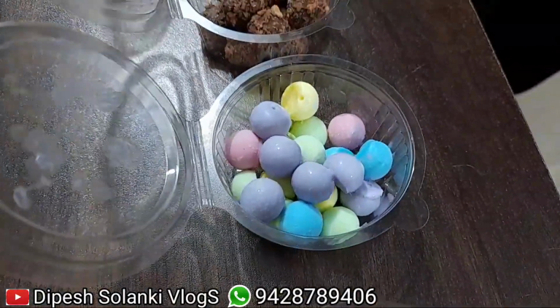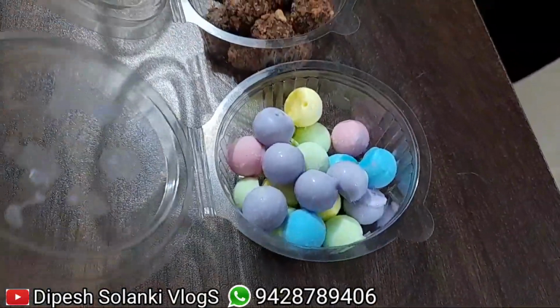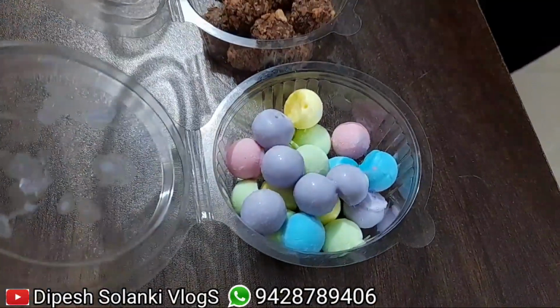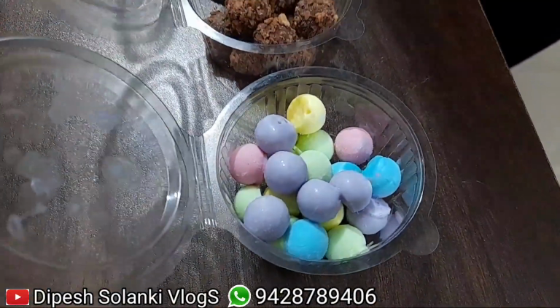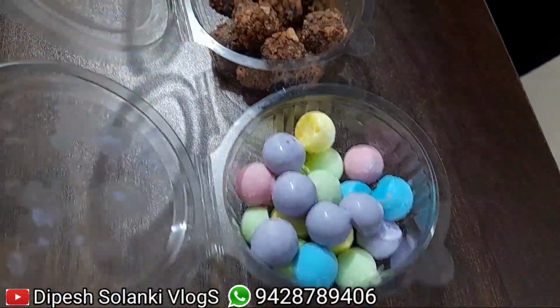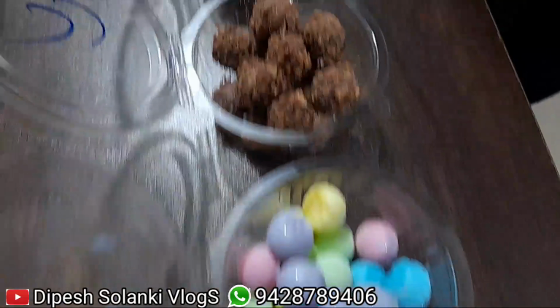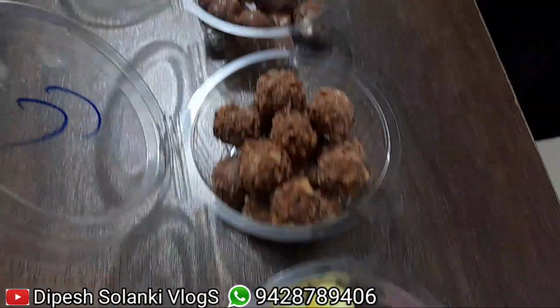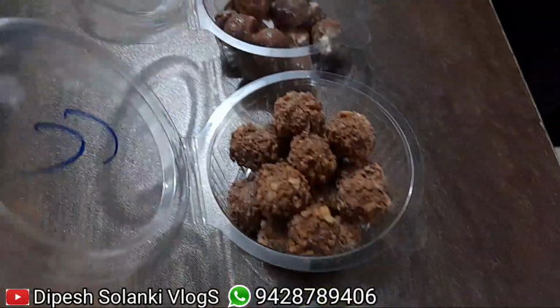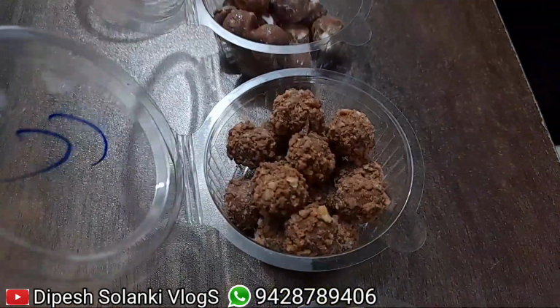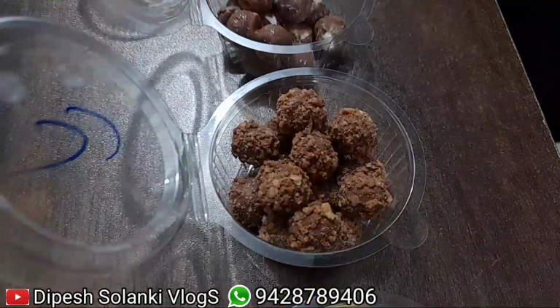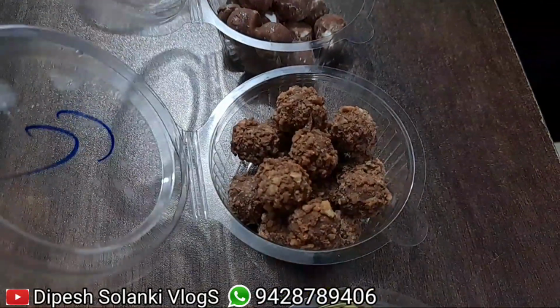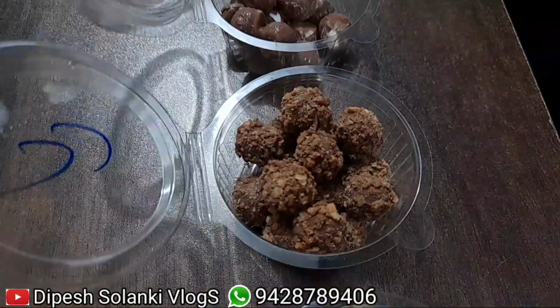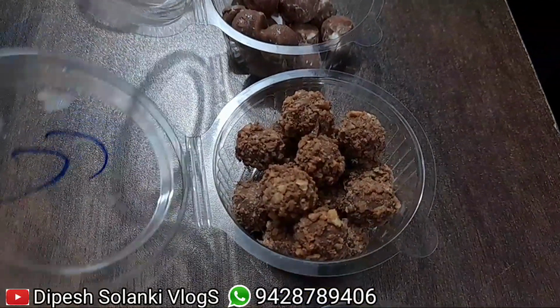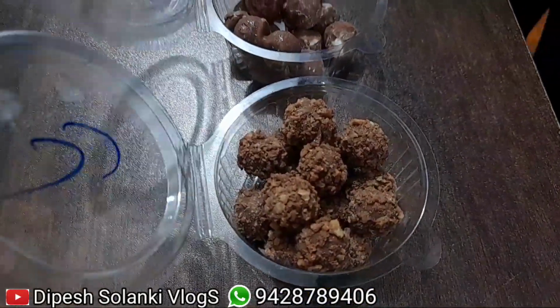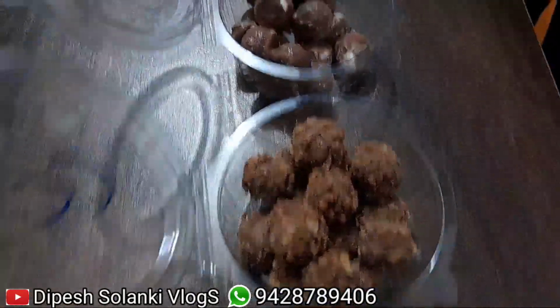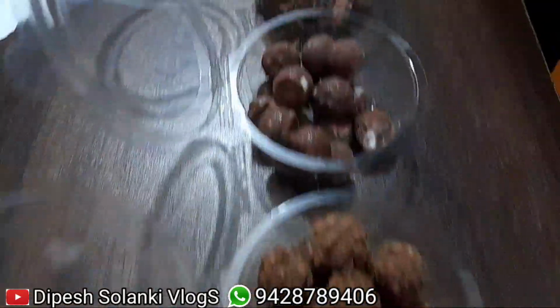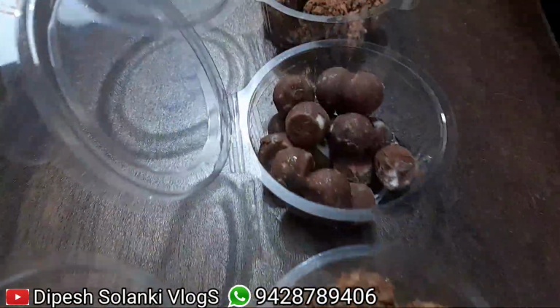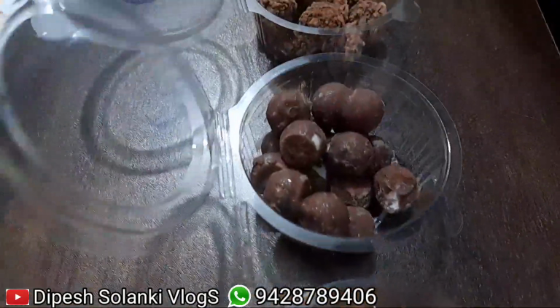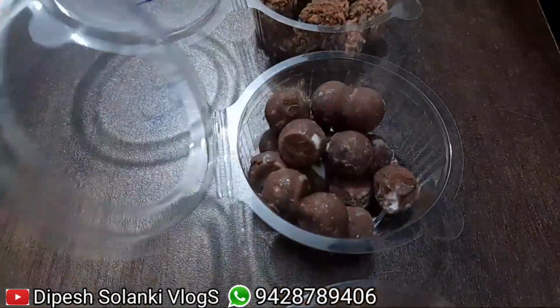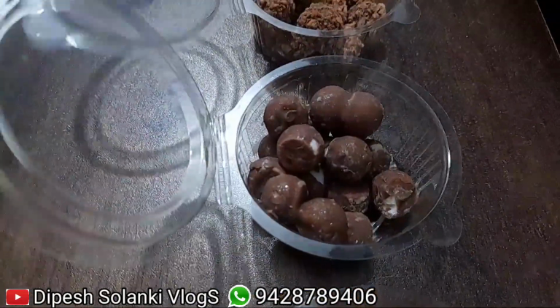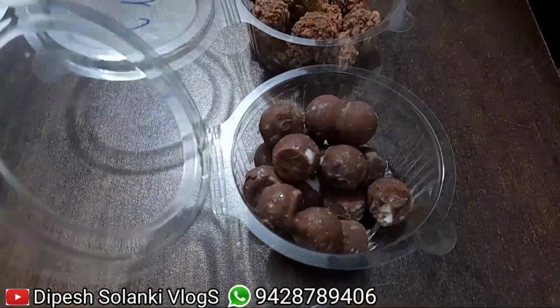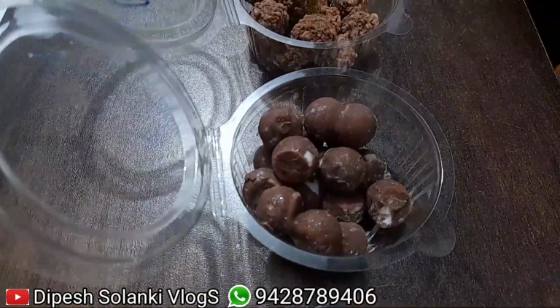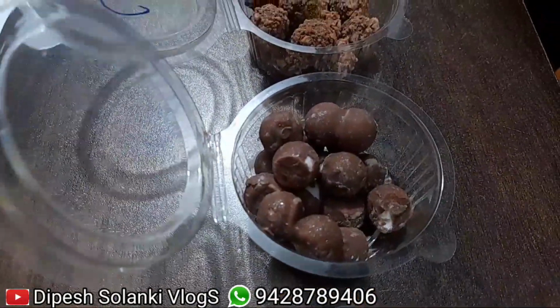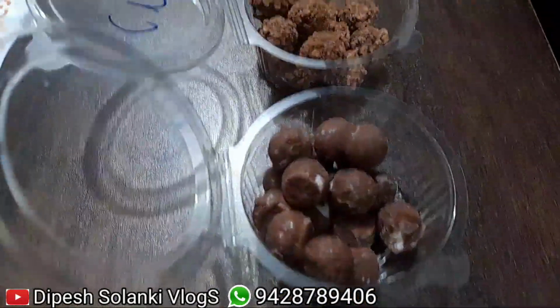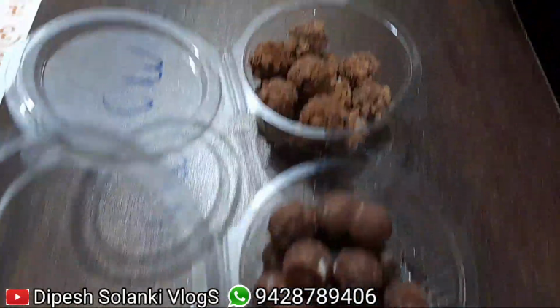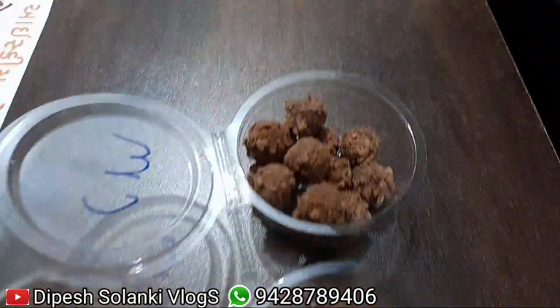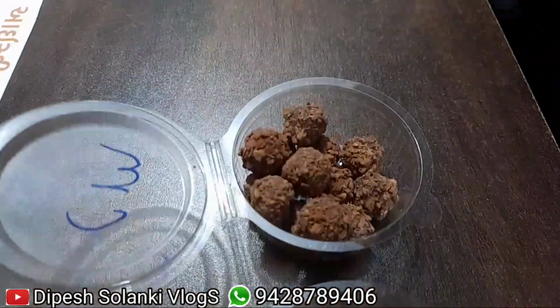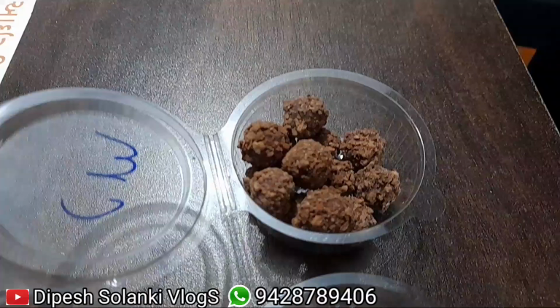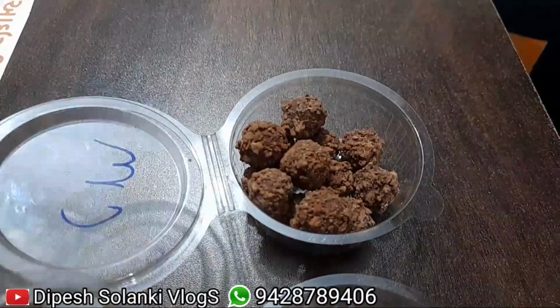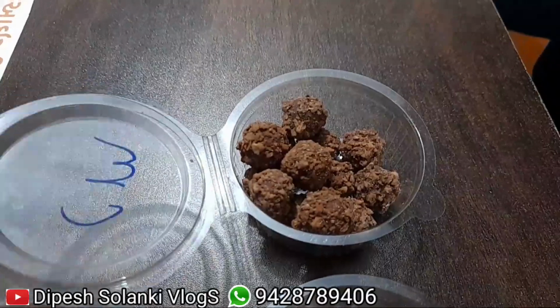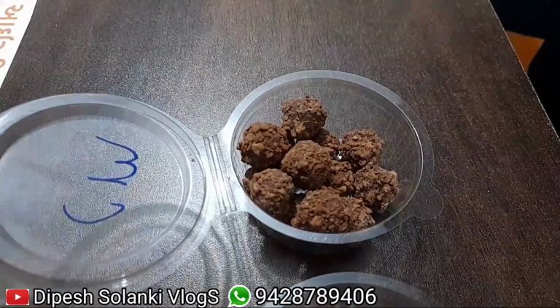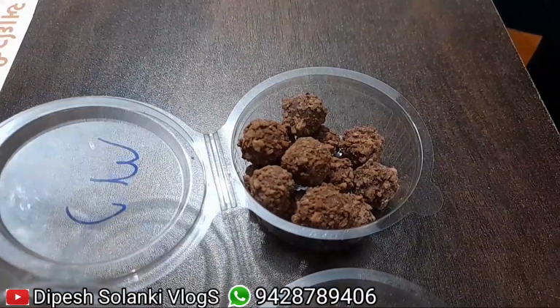Rainbow, let's do this. Crunchy chocolate, let's do this. But it's a Chocoball. Let's do this.